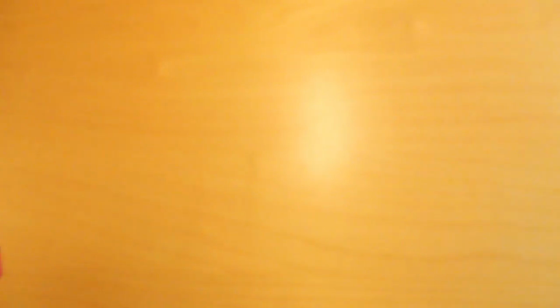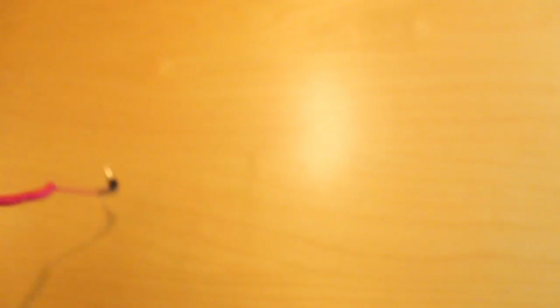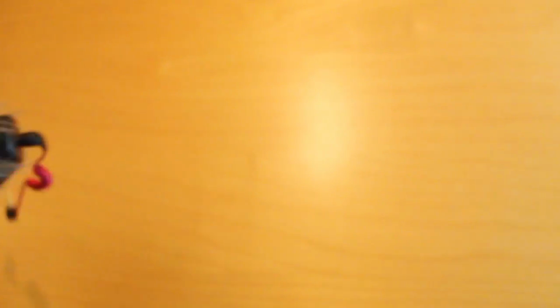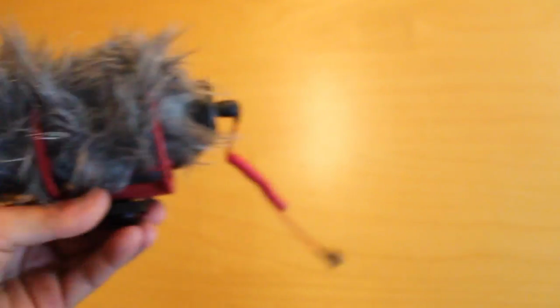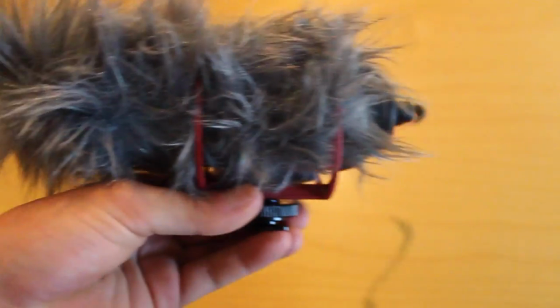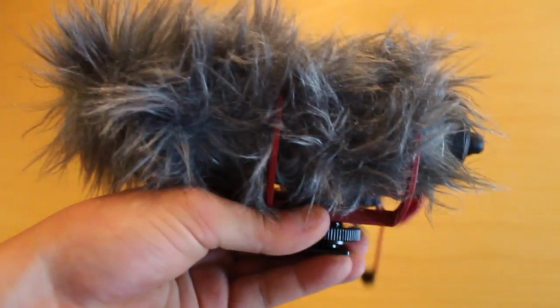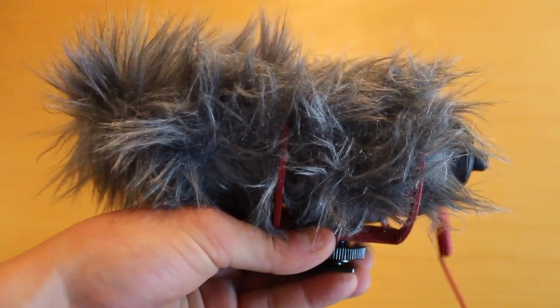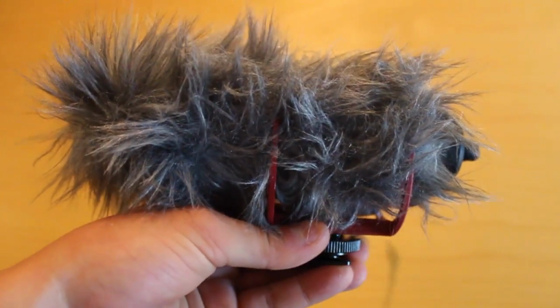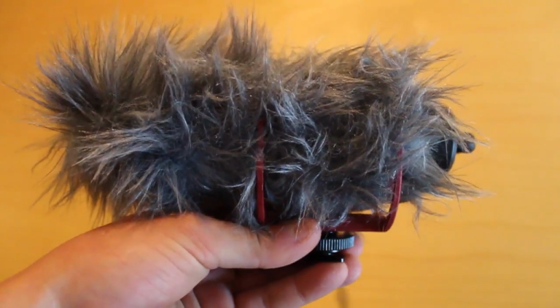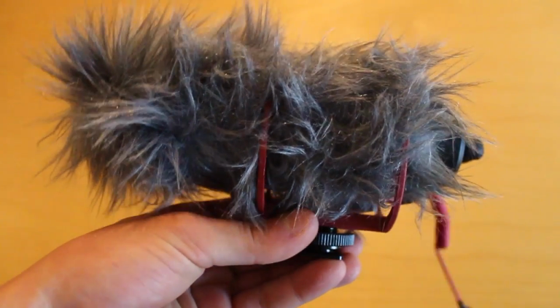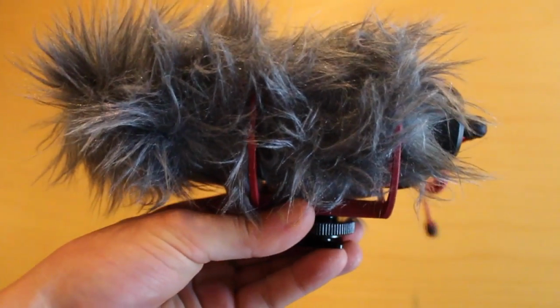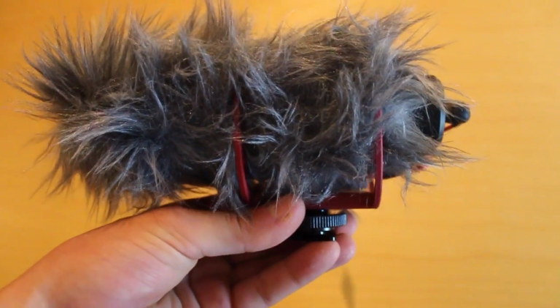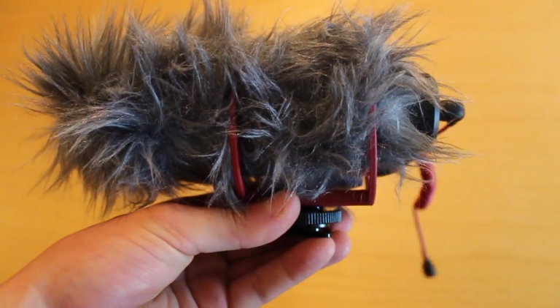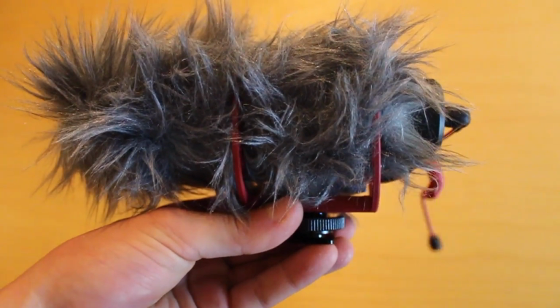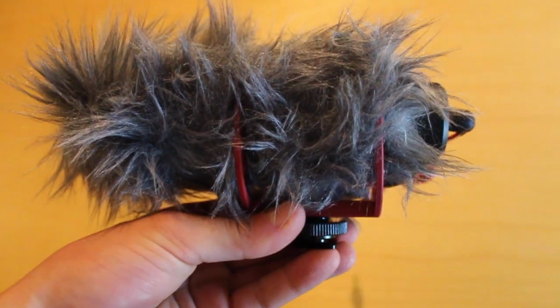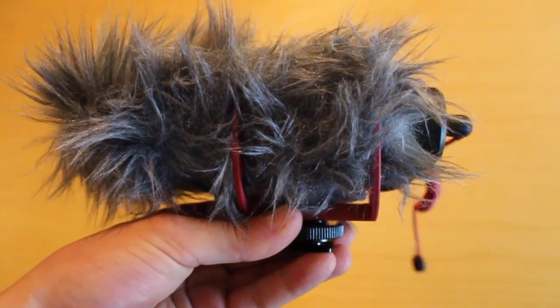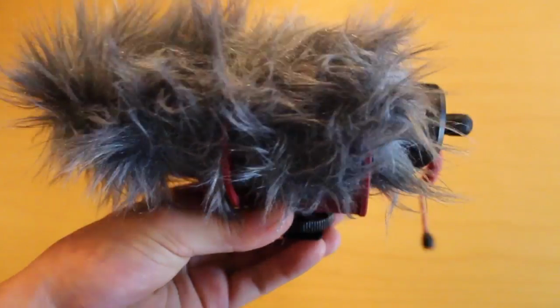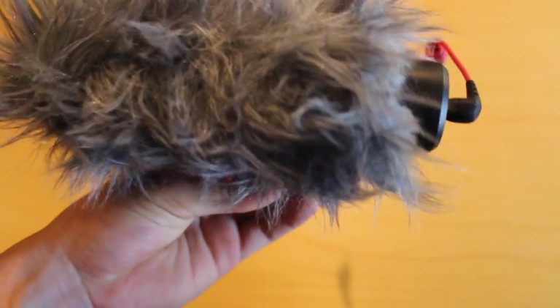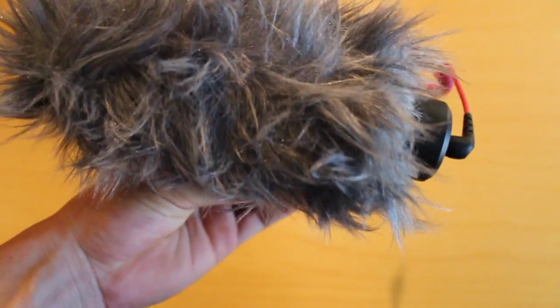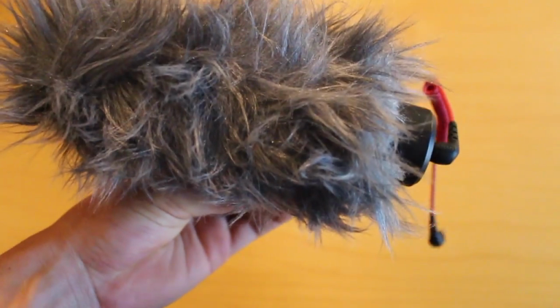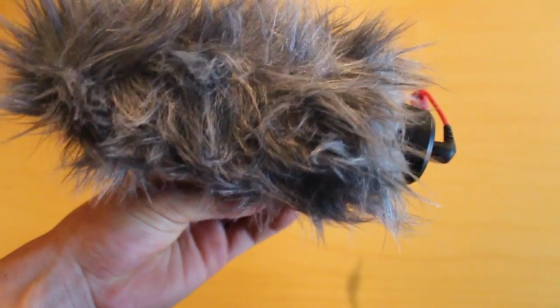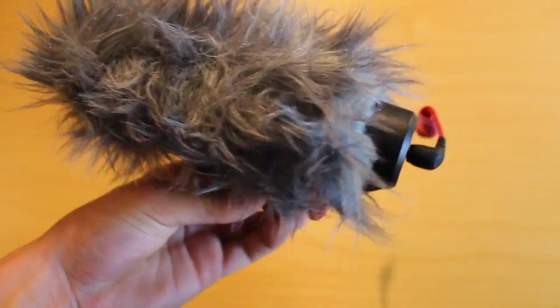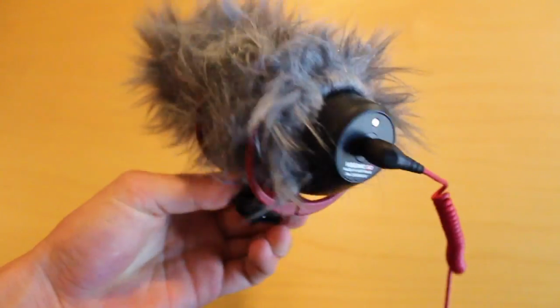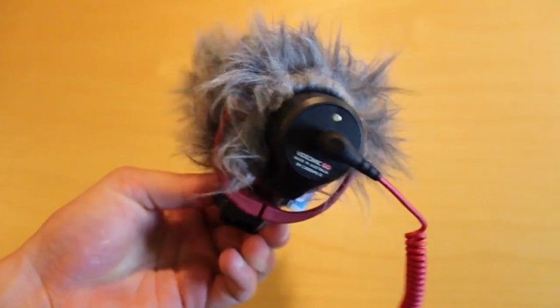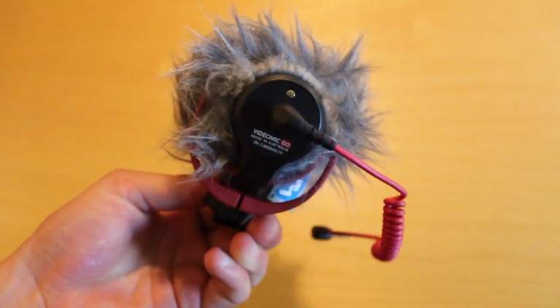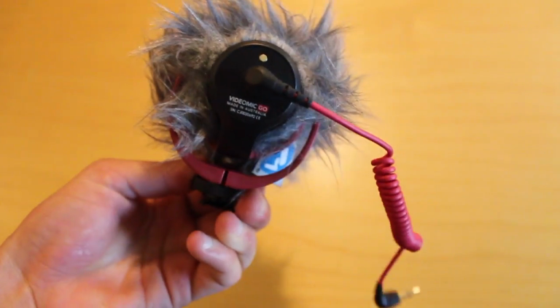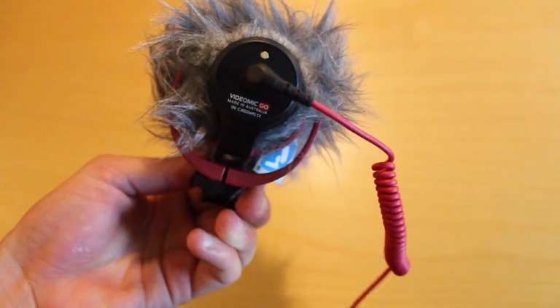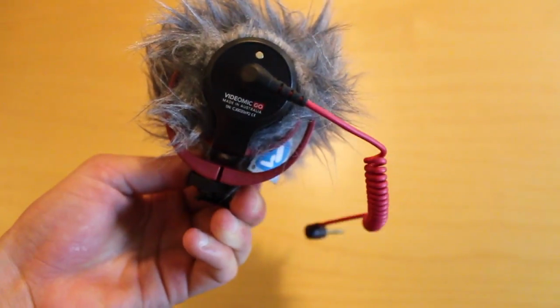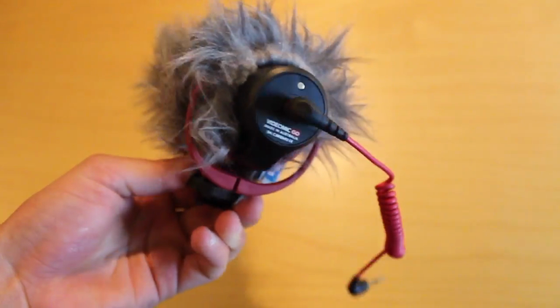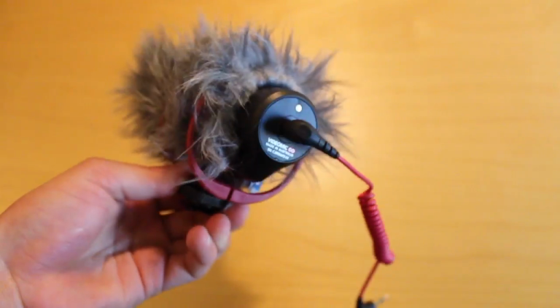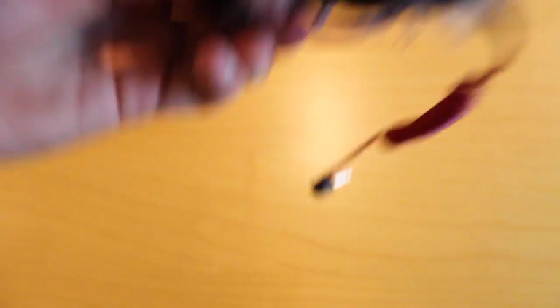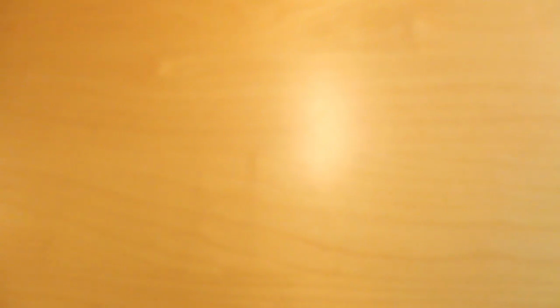Next off we have the Rode Mic Go. I got this just a few weeks ago and so far it sounds great and looks pretty darn professional.